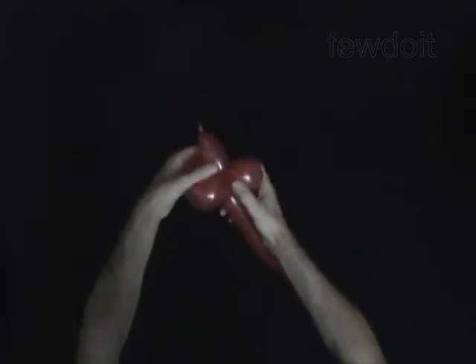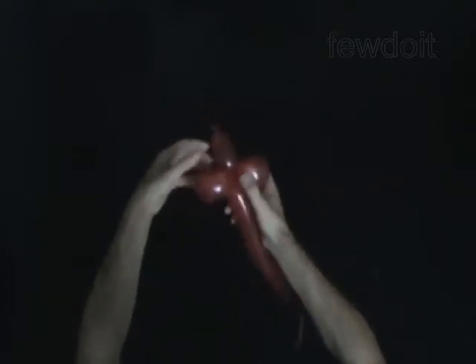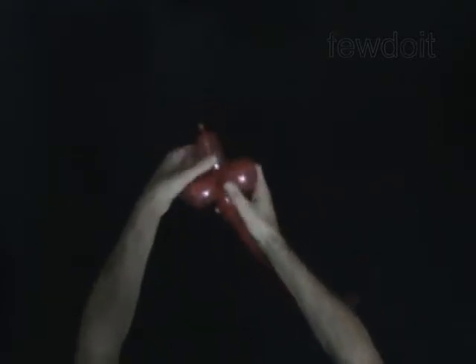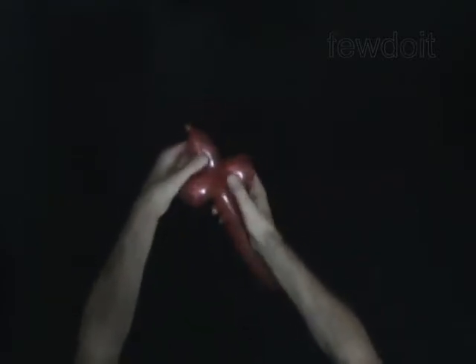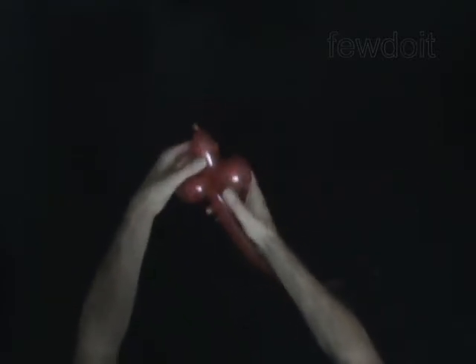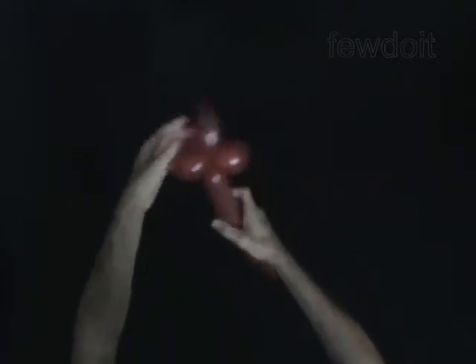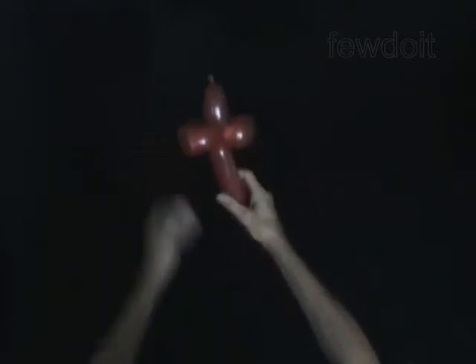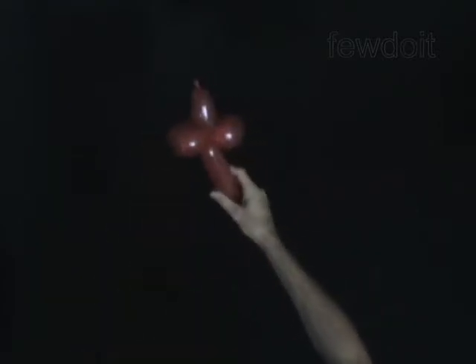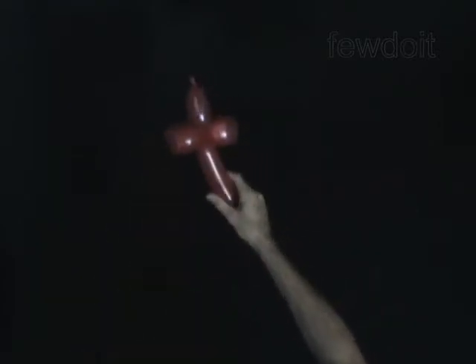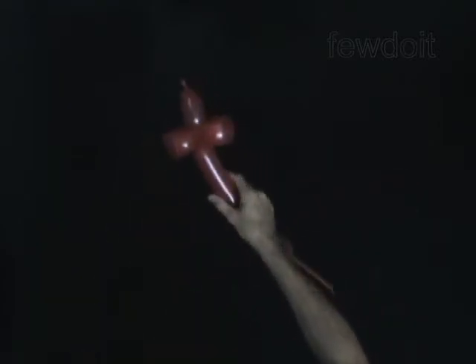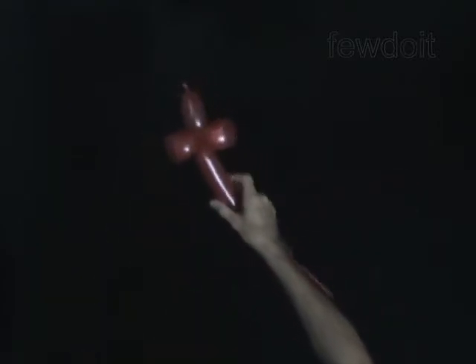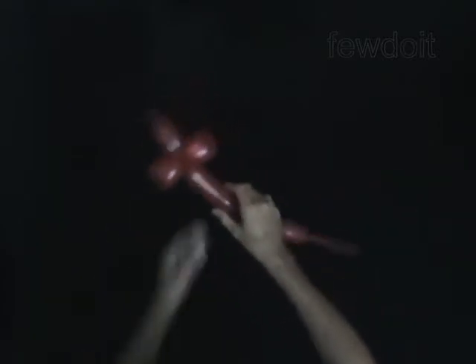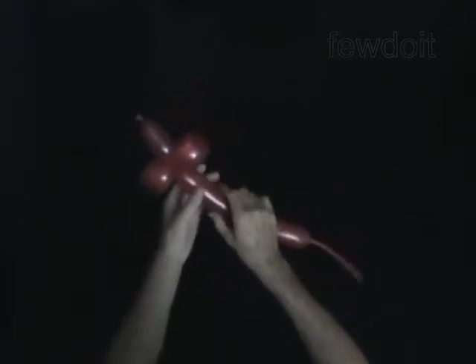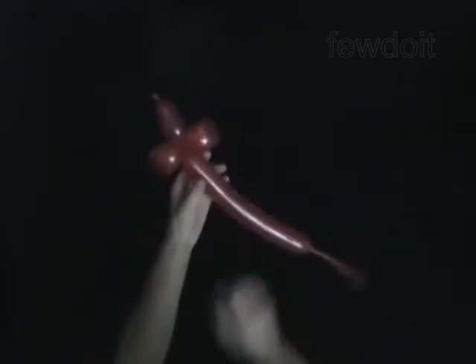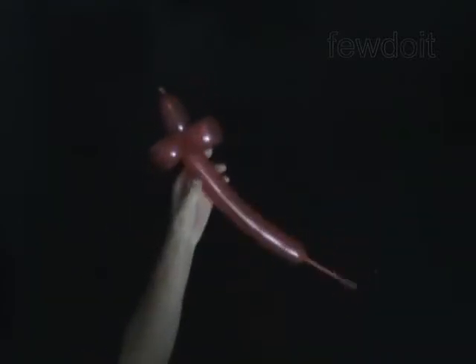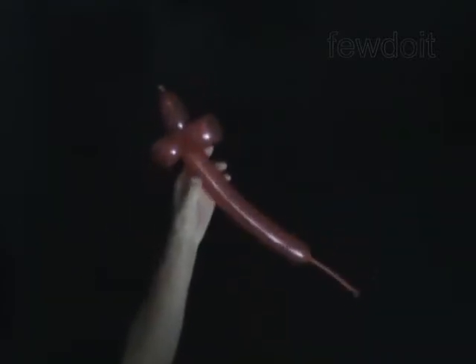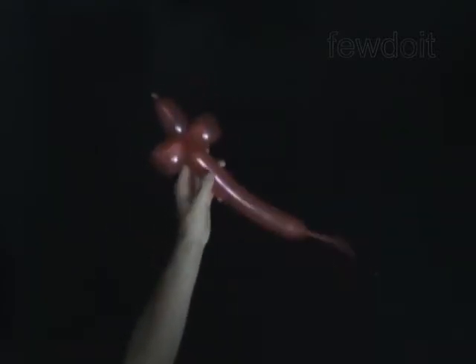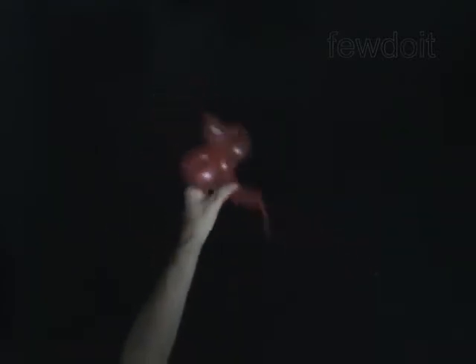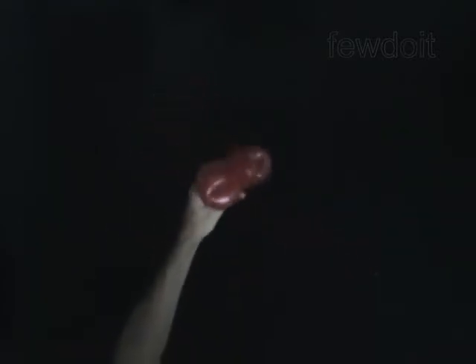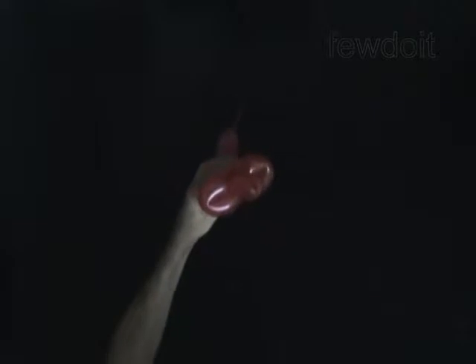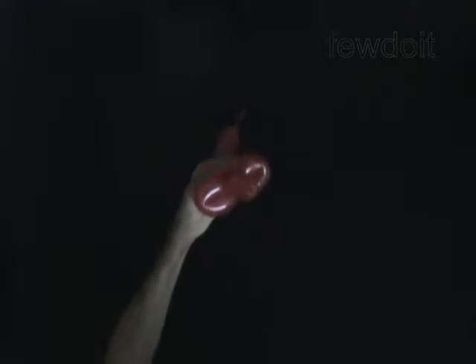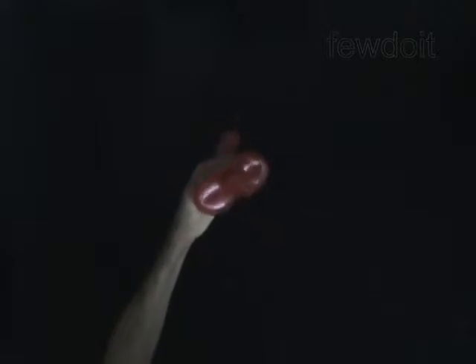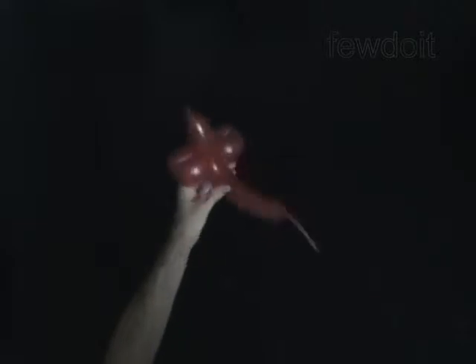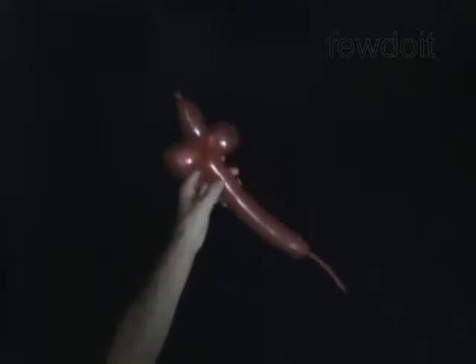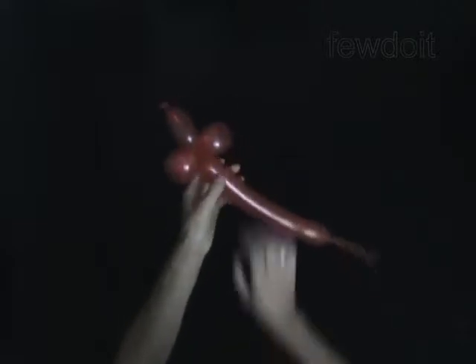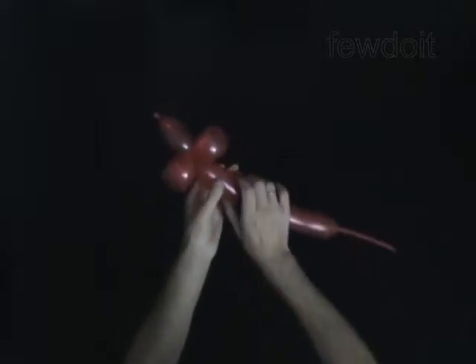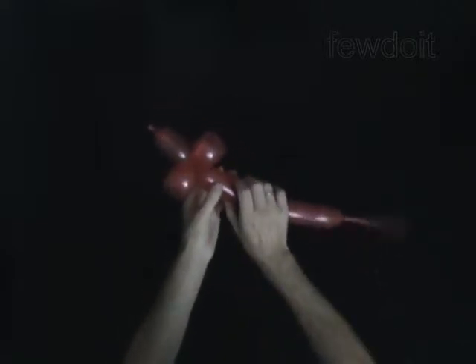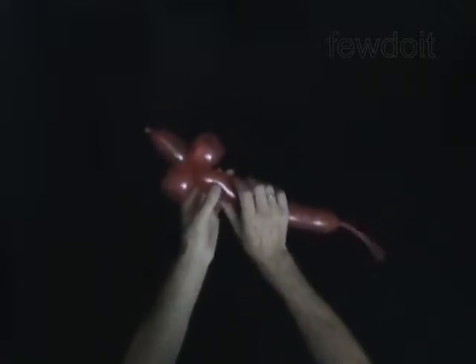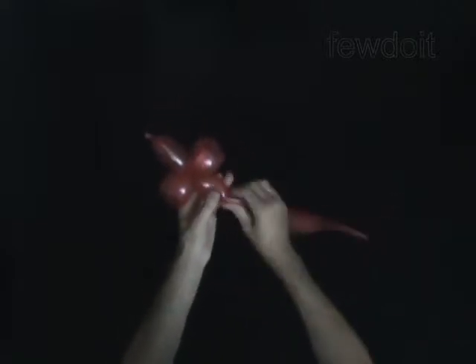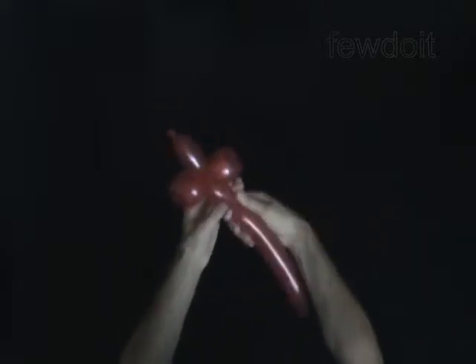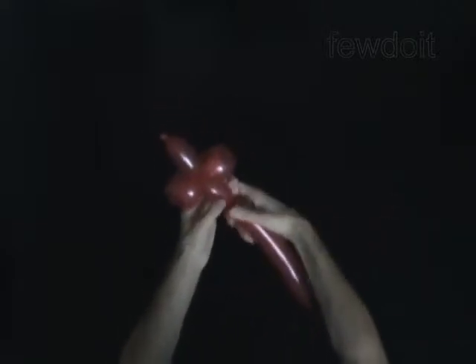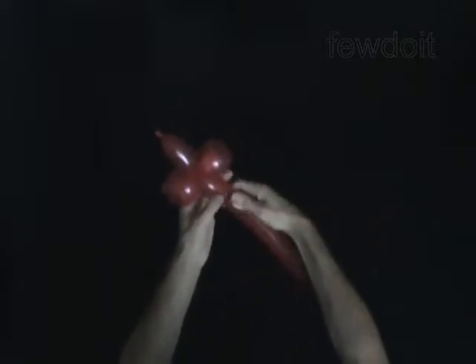The next bubble you twist to make the body. Twist the fourth 2-inch bubble.